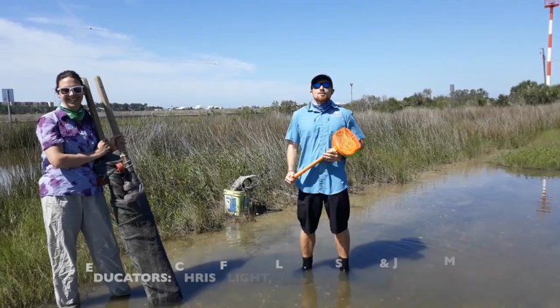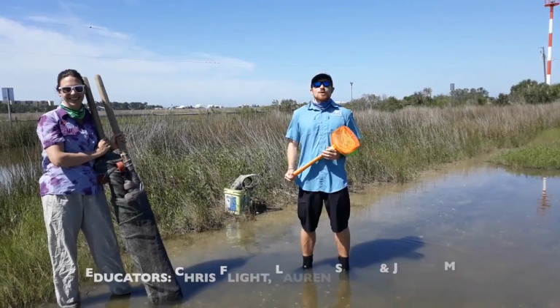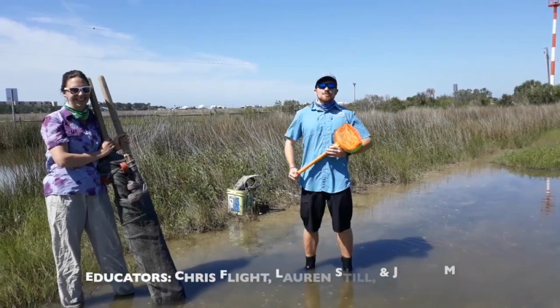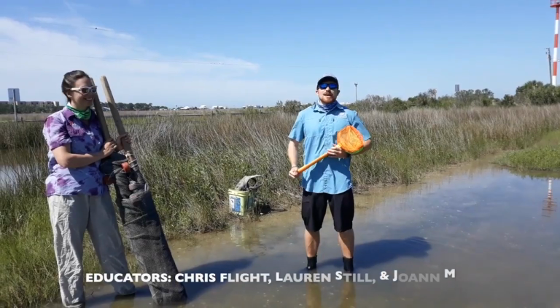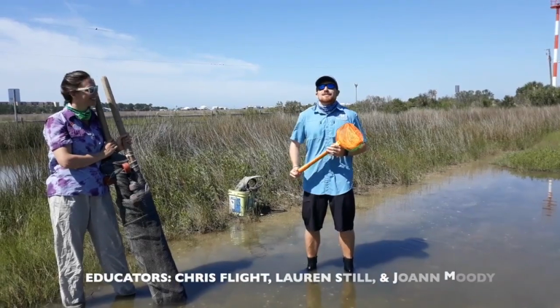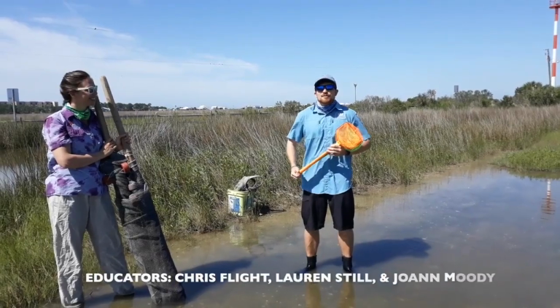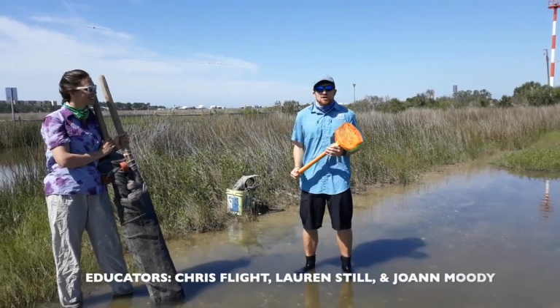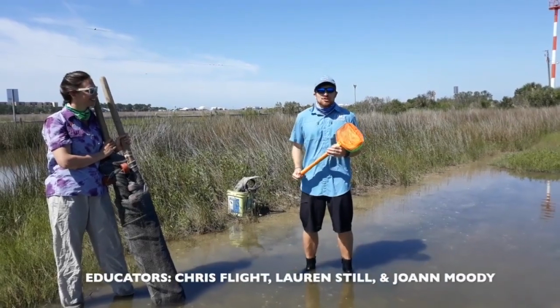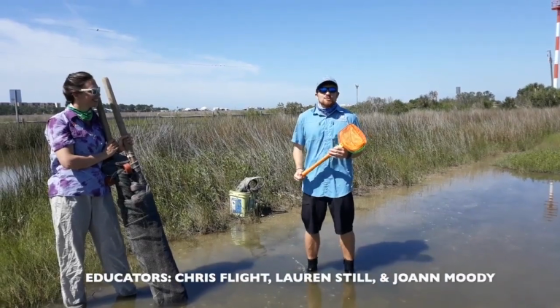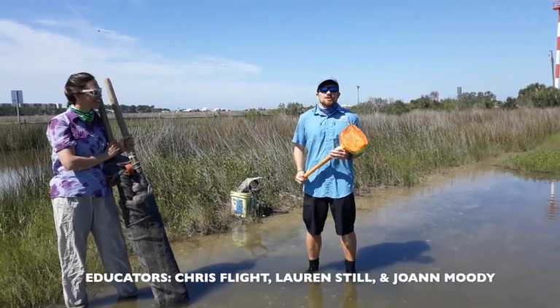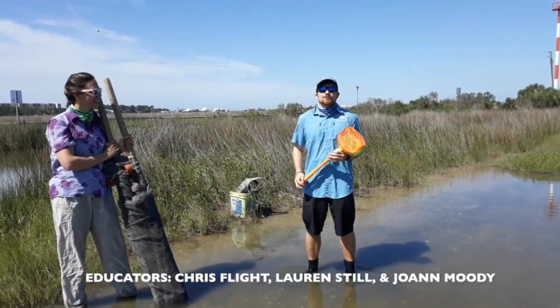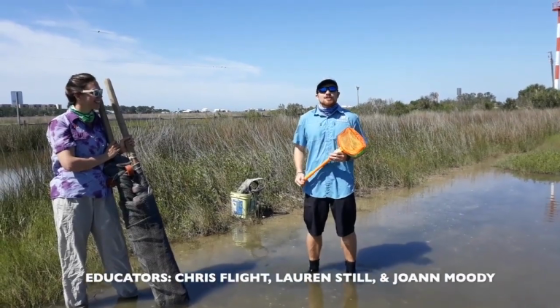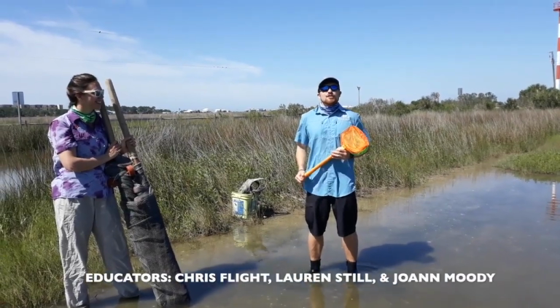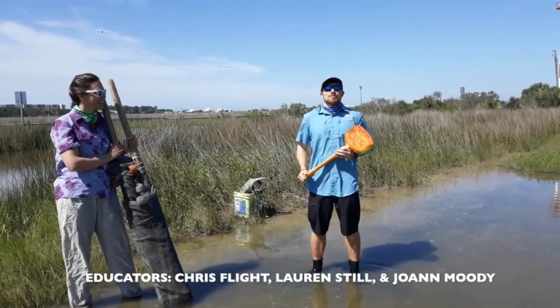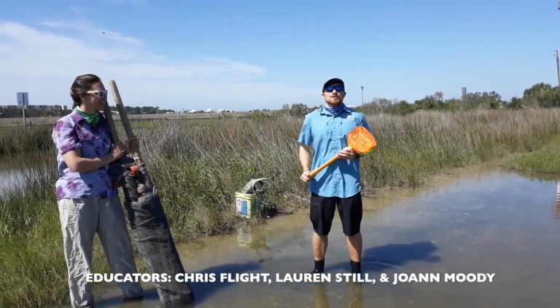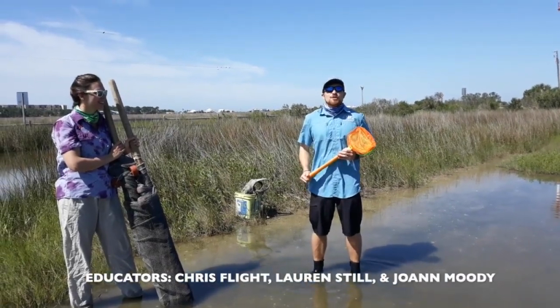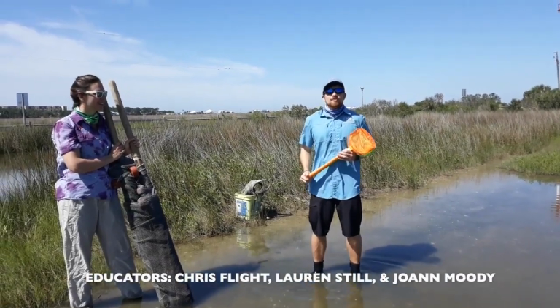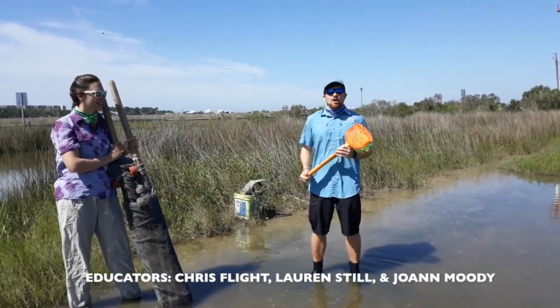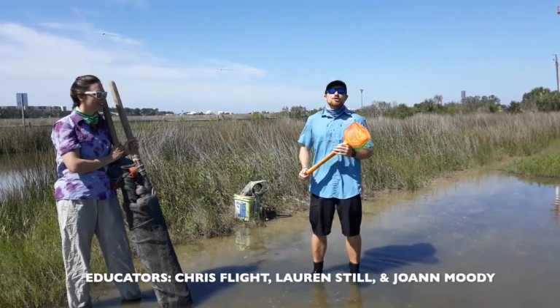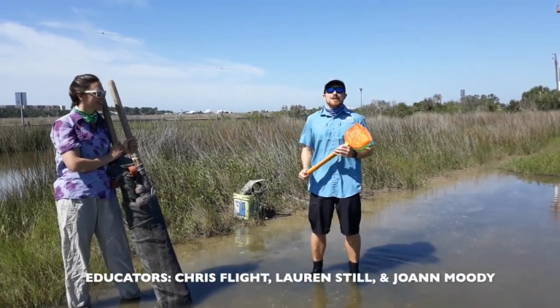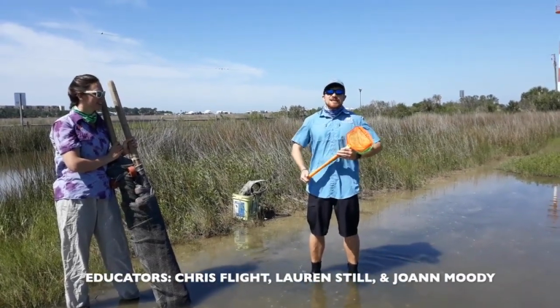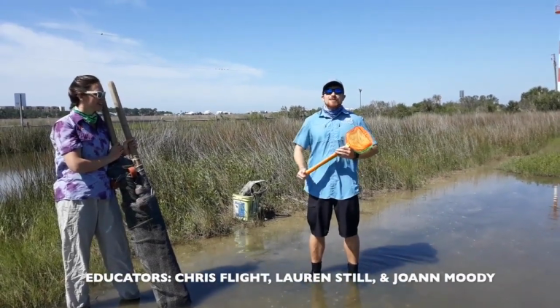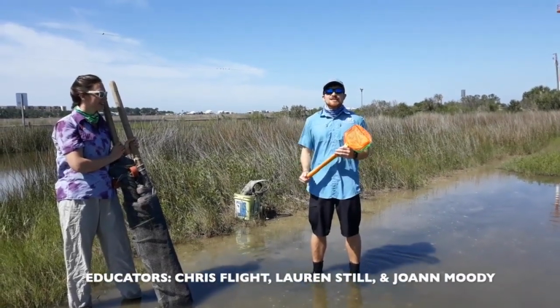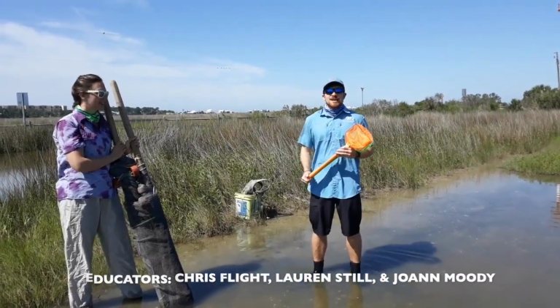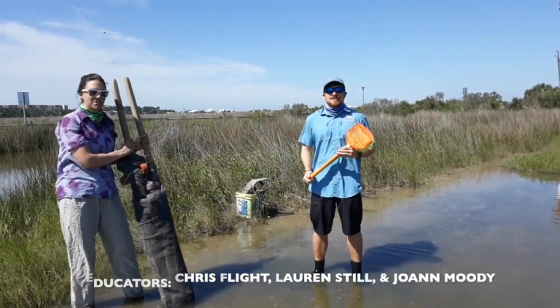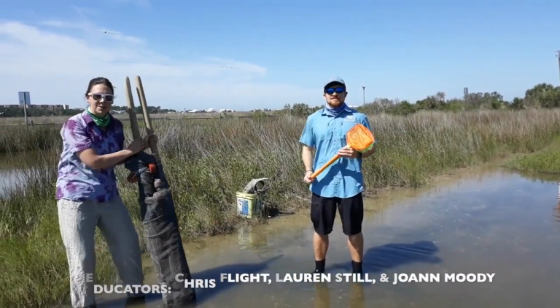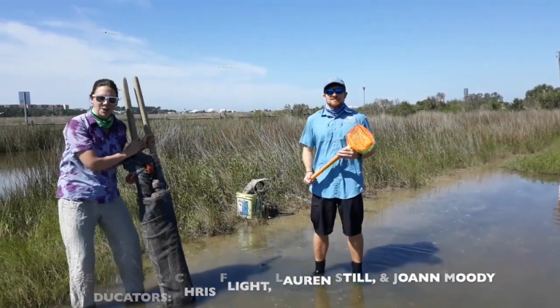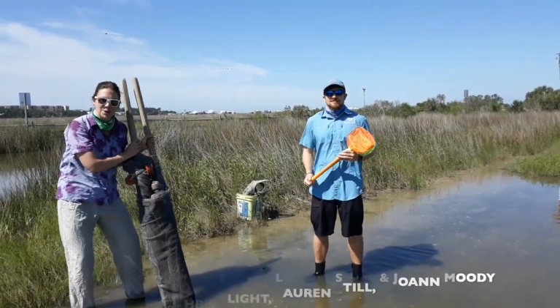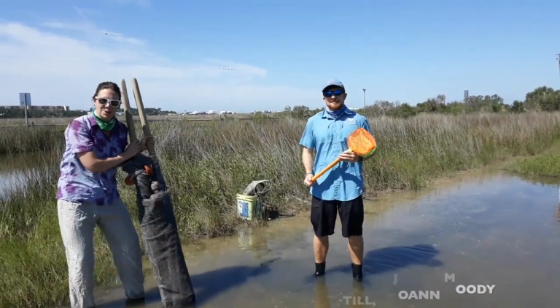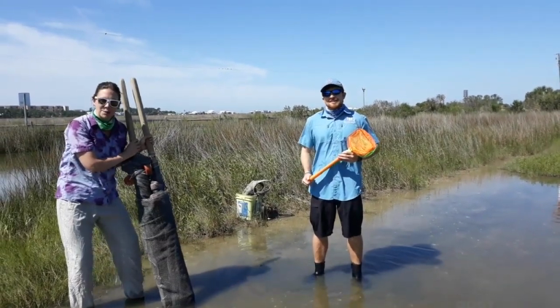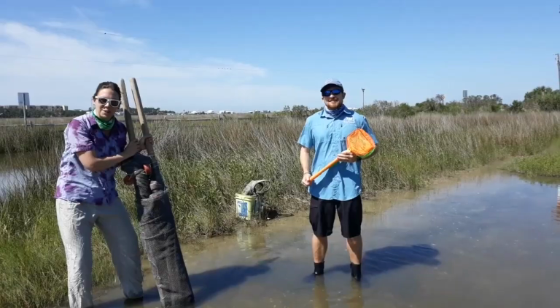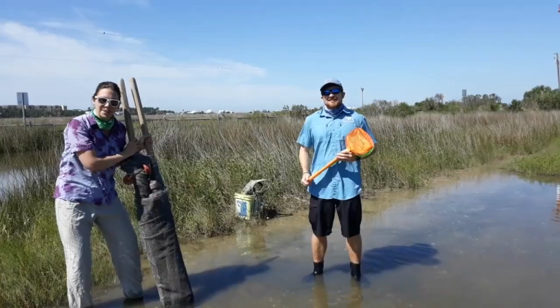Welcome back to the marsh, everyone, for another episode of Marsh Mania Mondays.